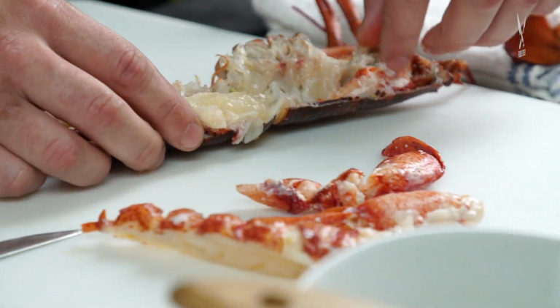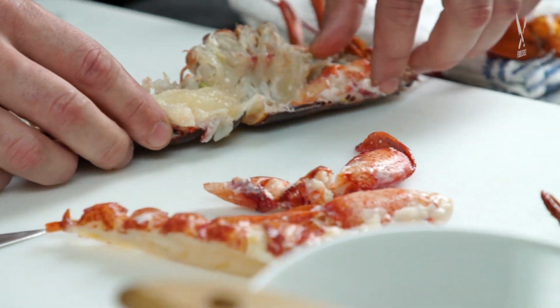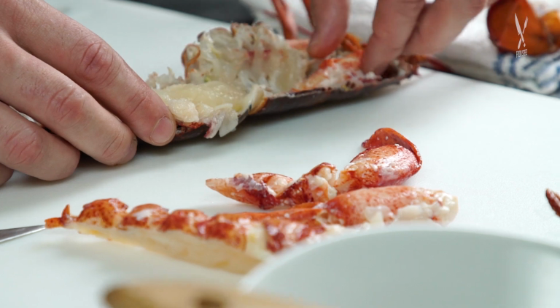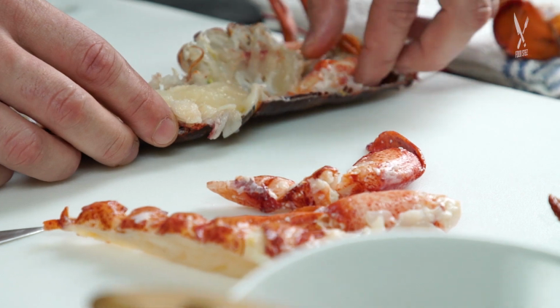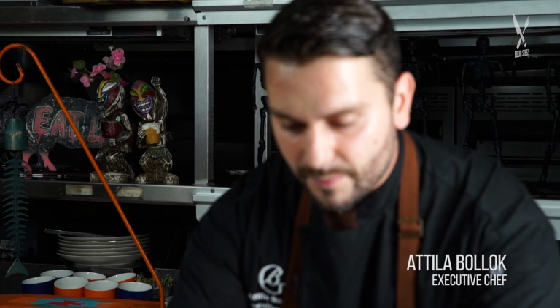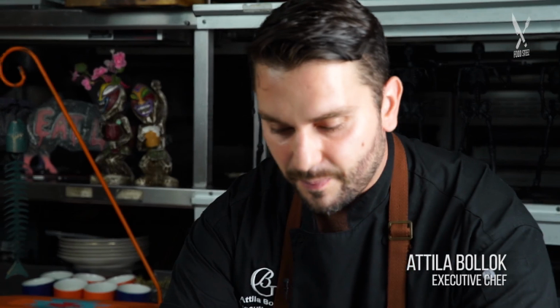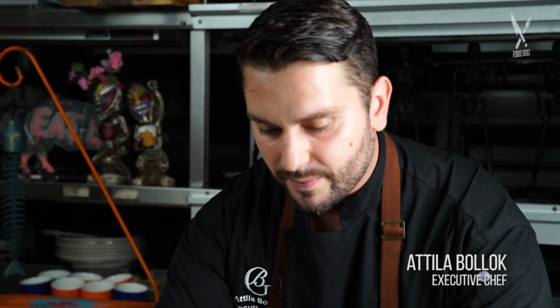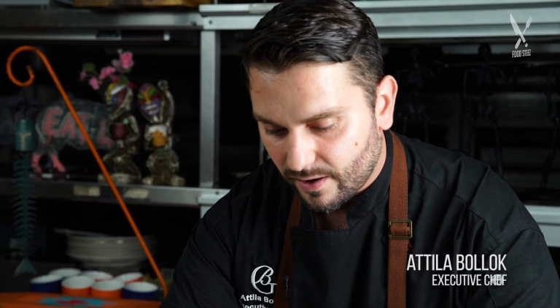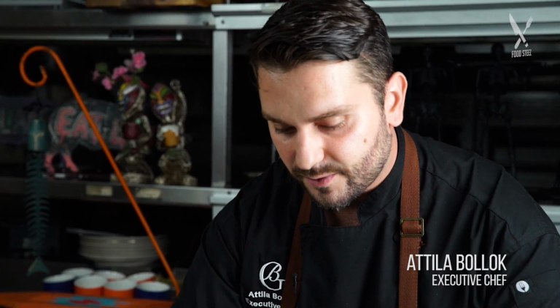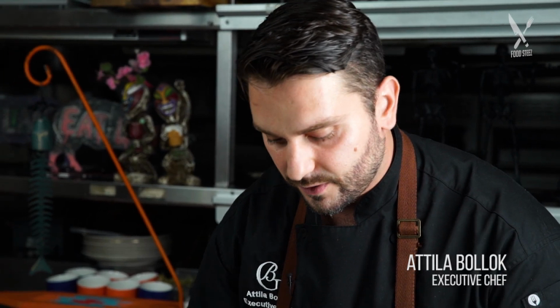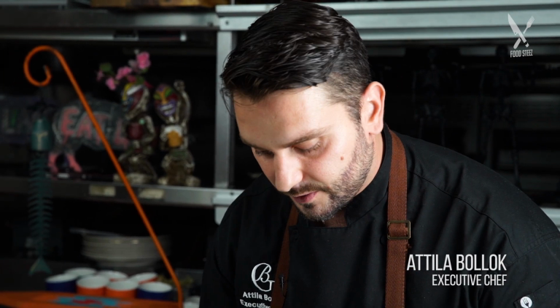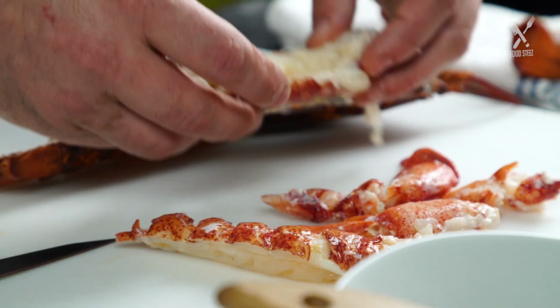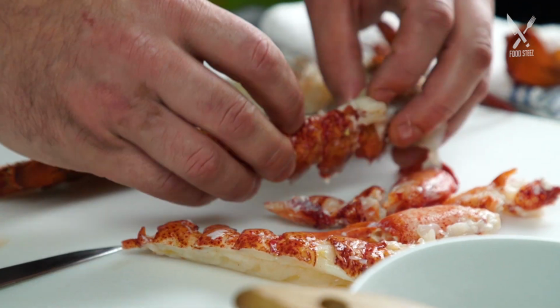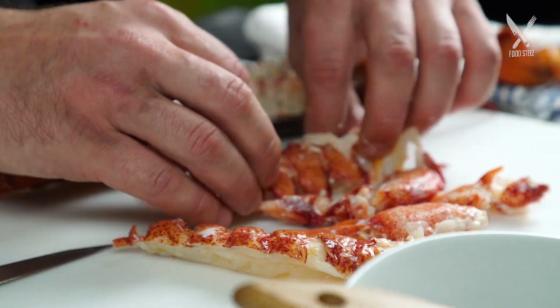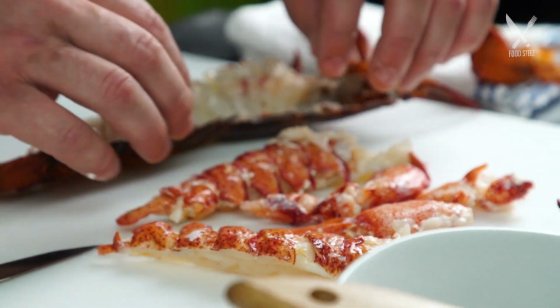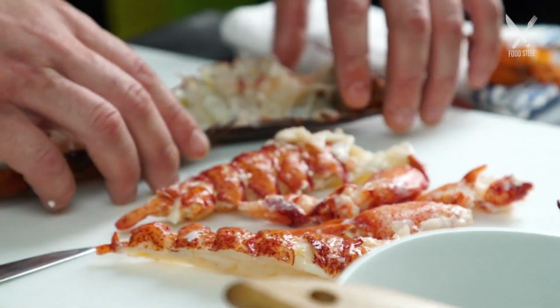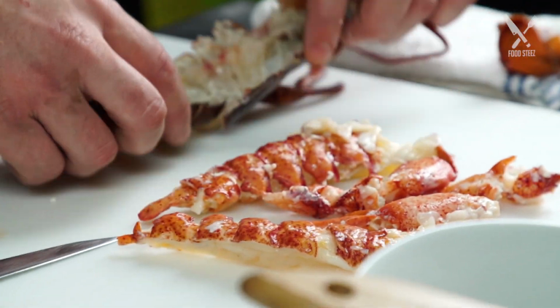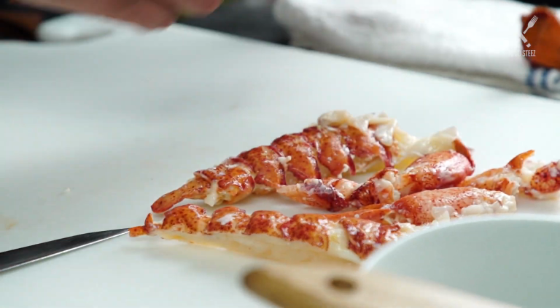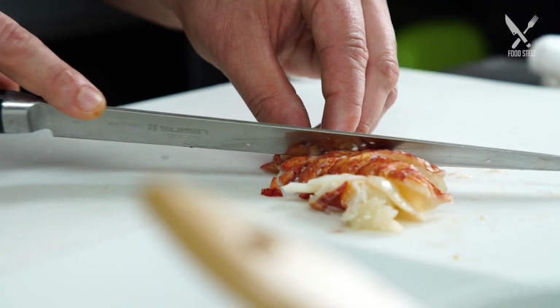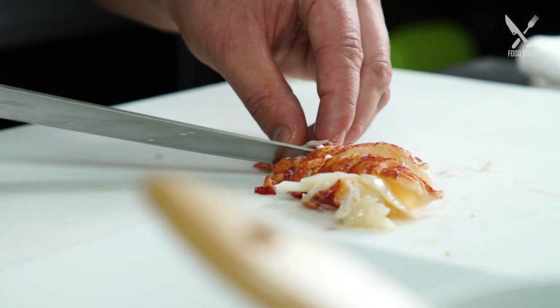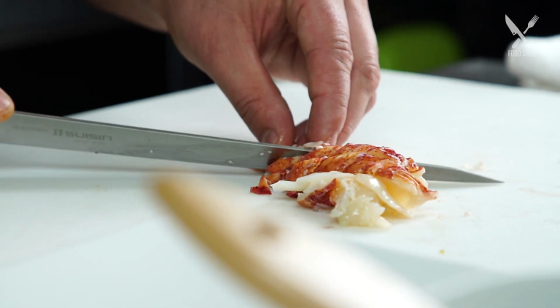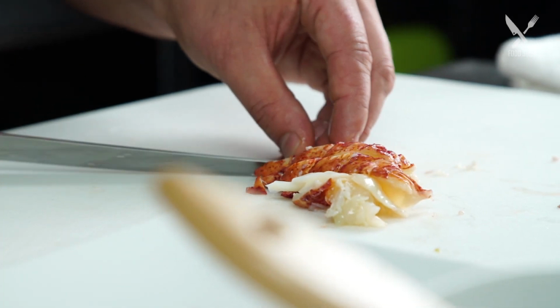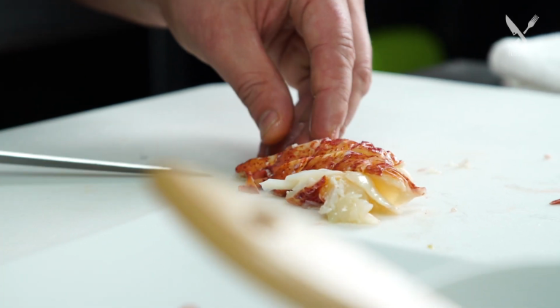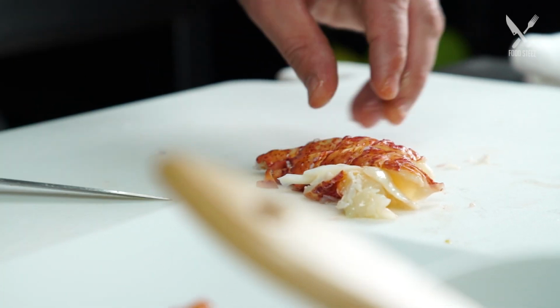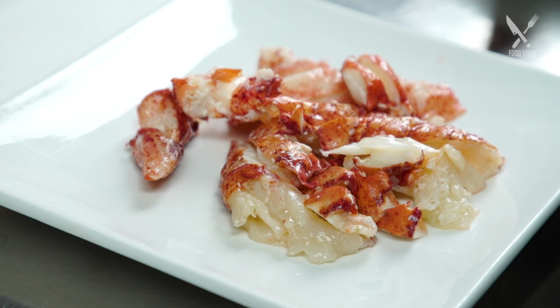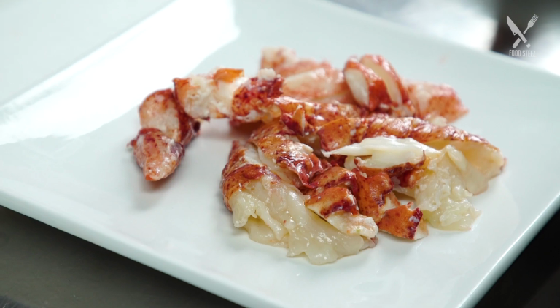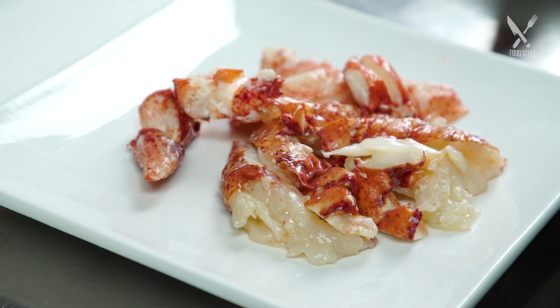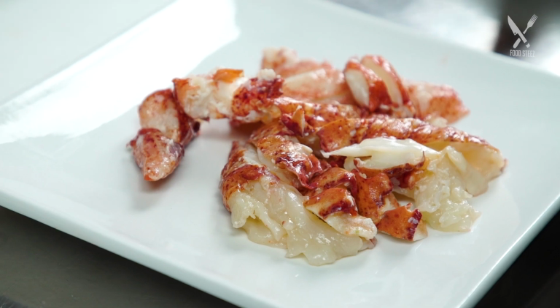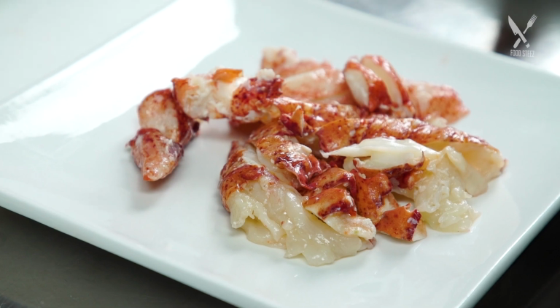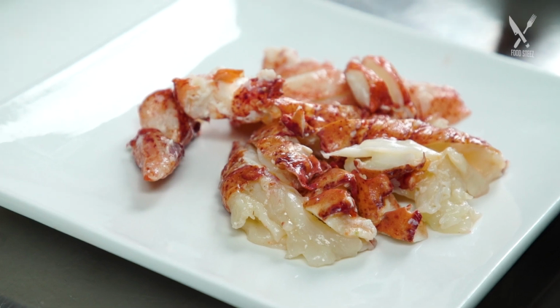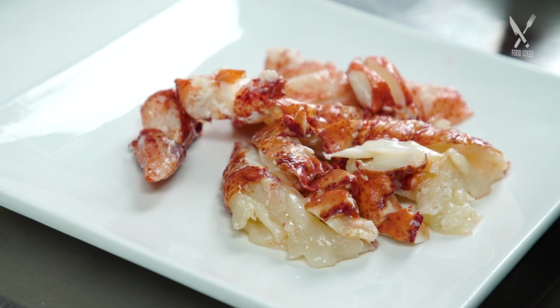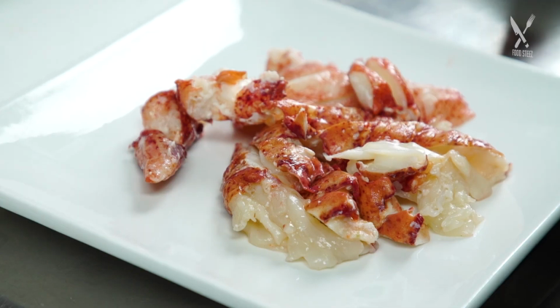For our lobster Pop-Tarts we use Maine lobster. It's got a nice sweetness to it — I think it's really the standard in quality.